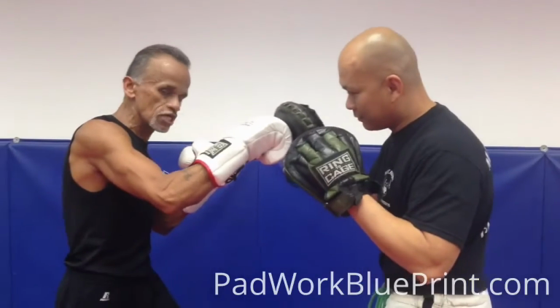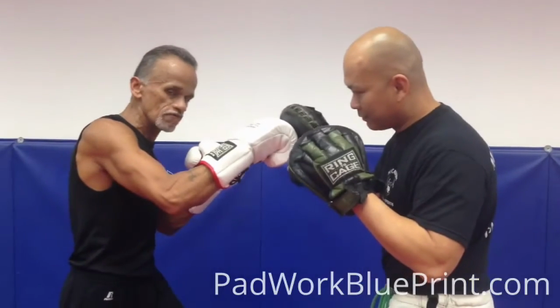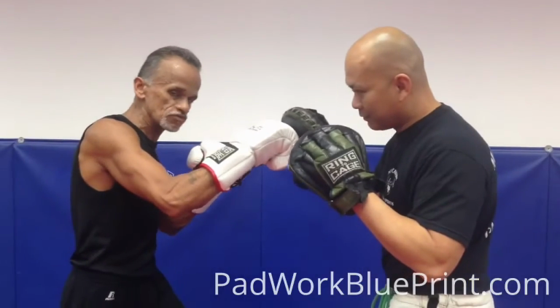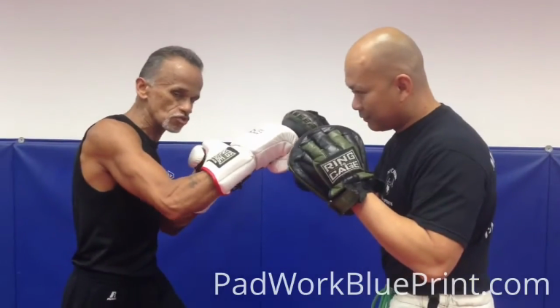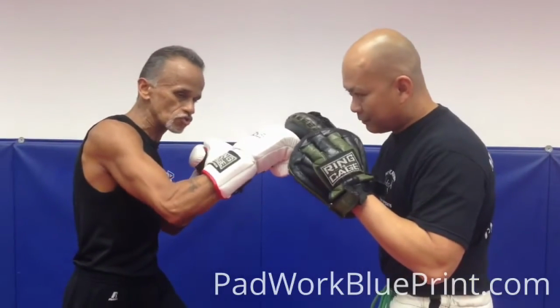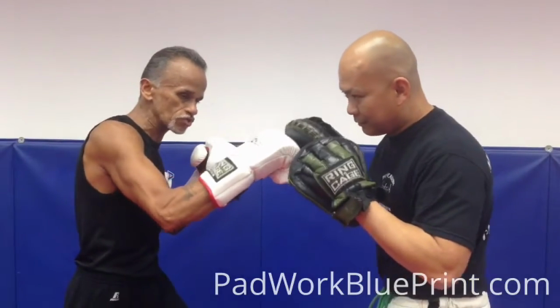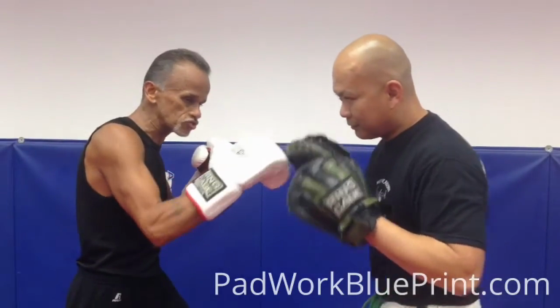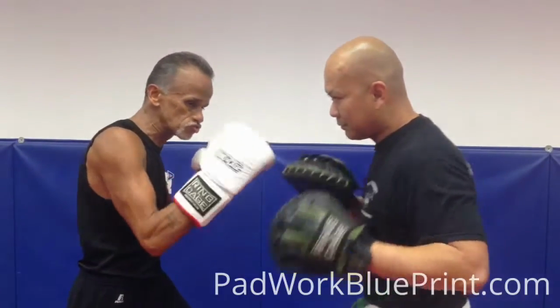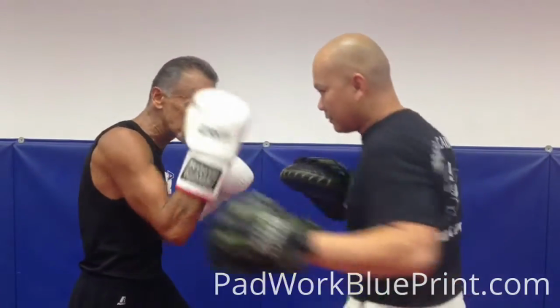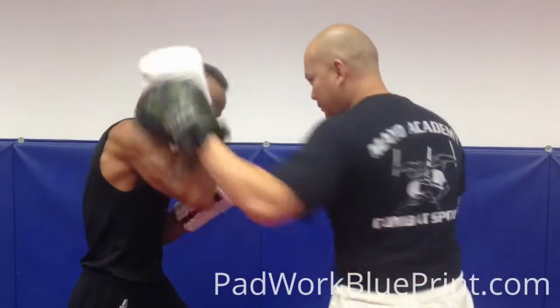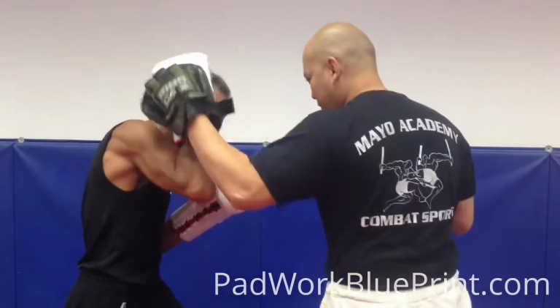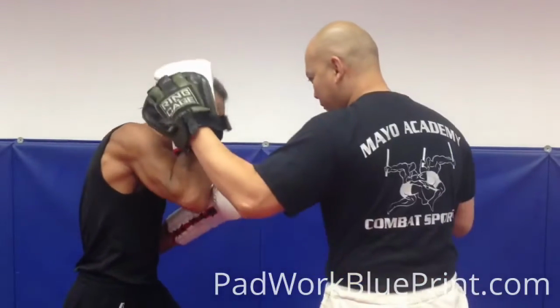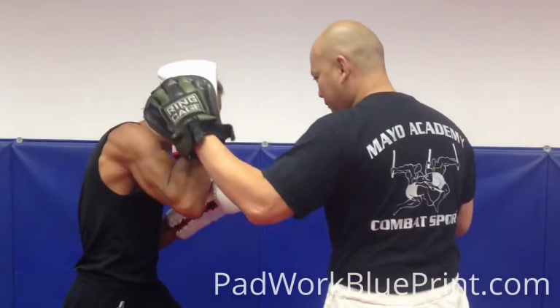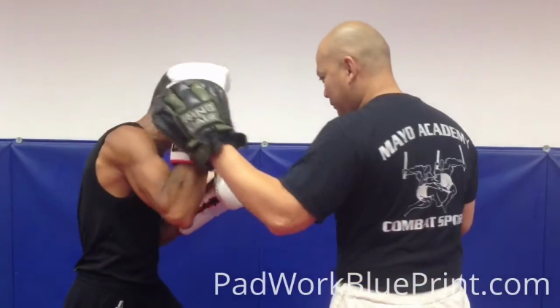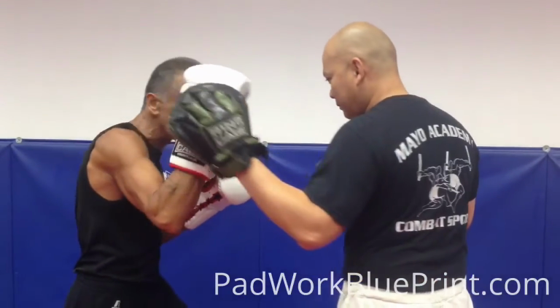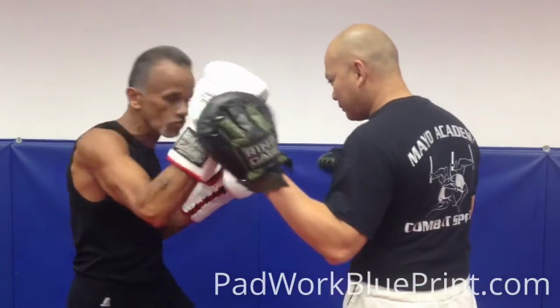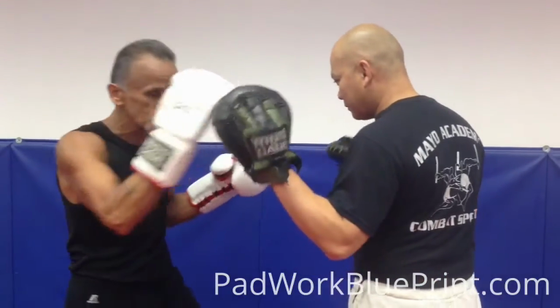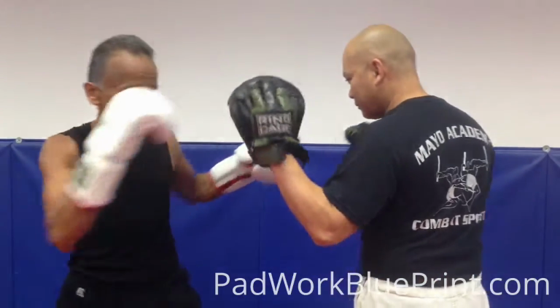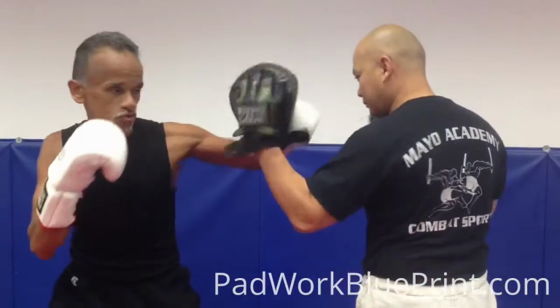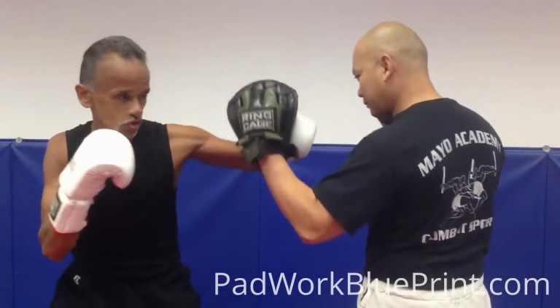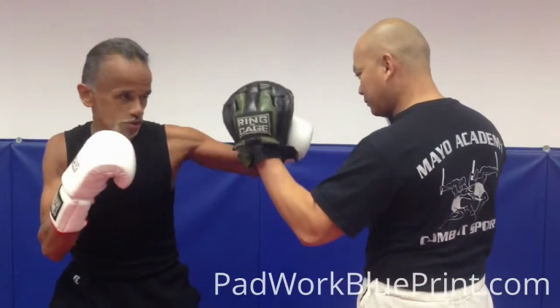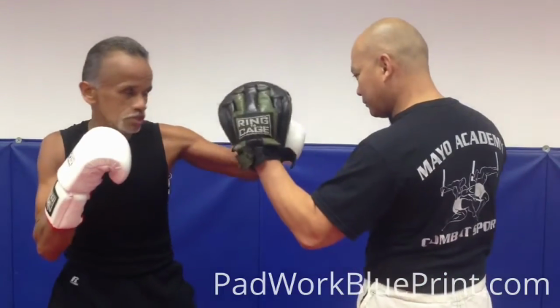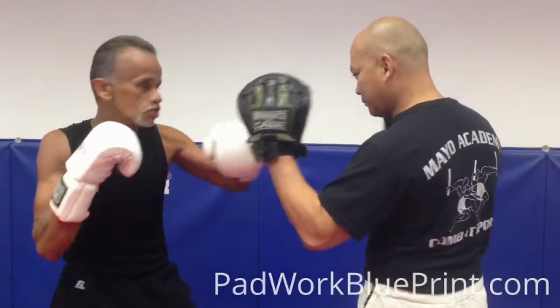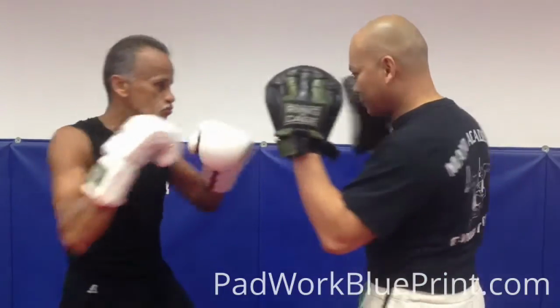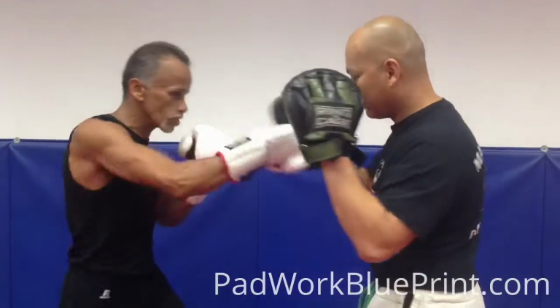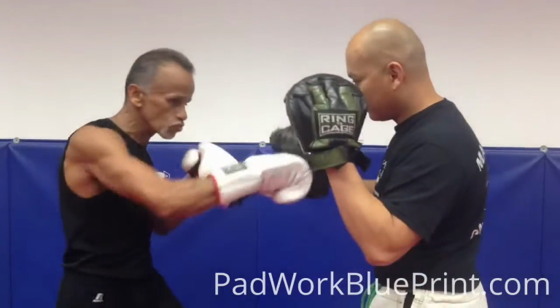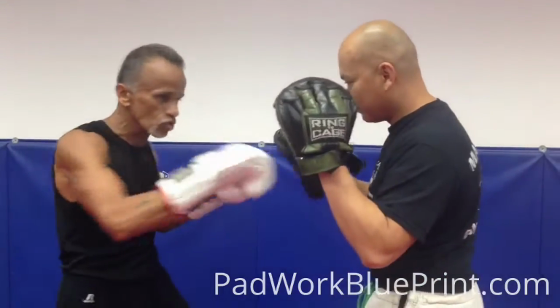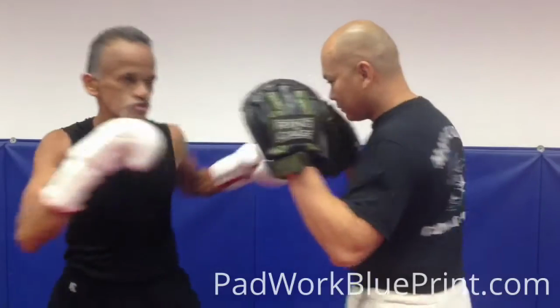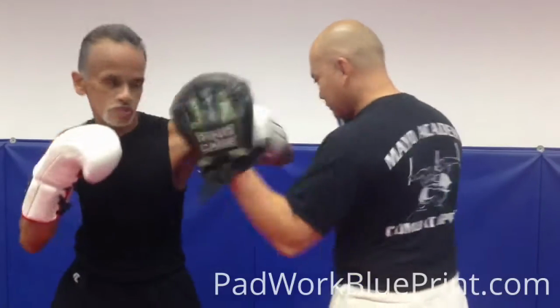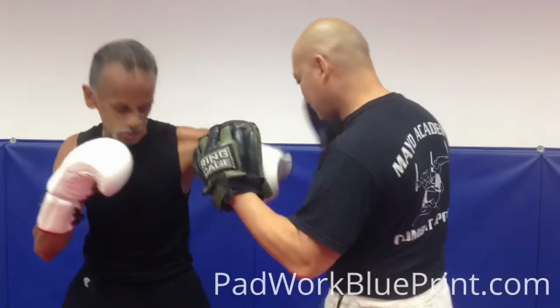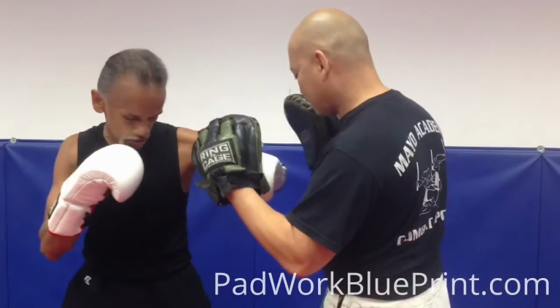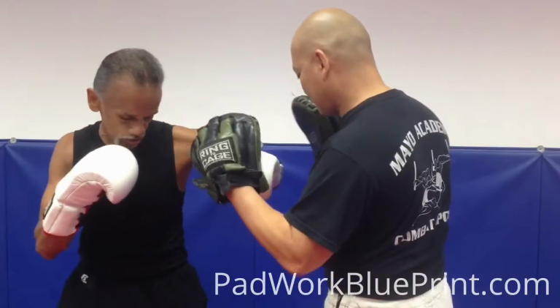If he throws a hook at you, just block it, come with your own hook, right cross, then on the hook.